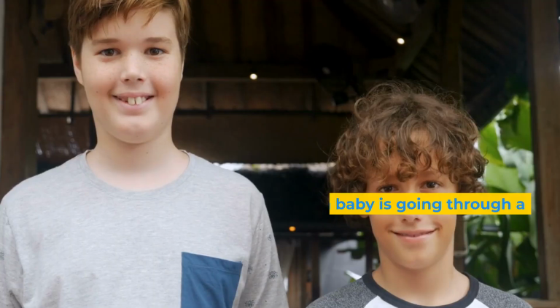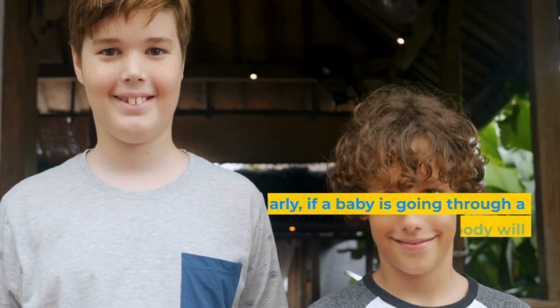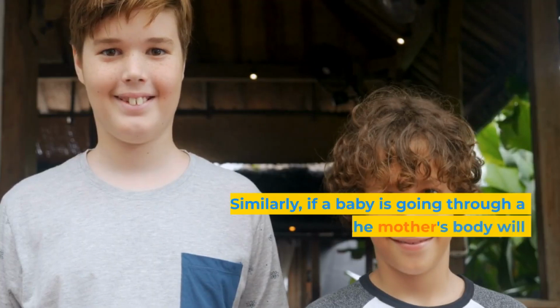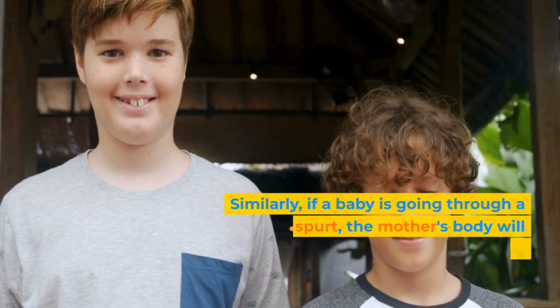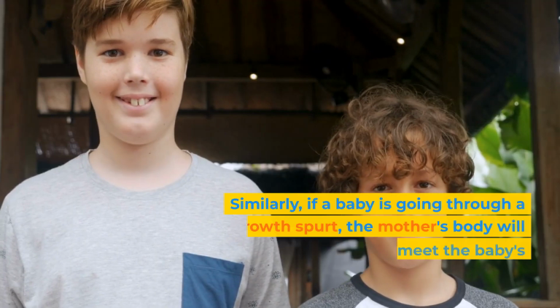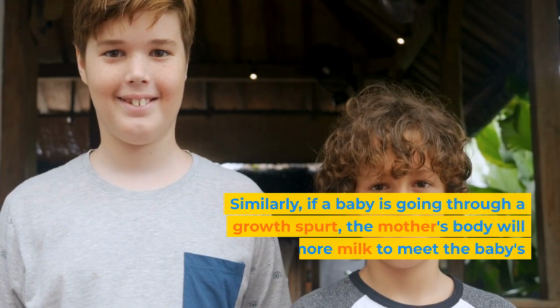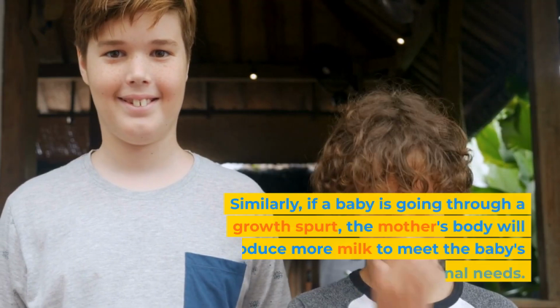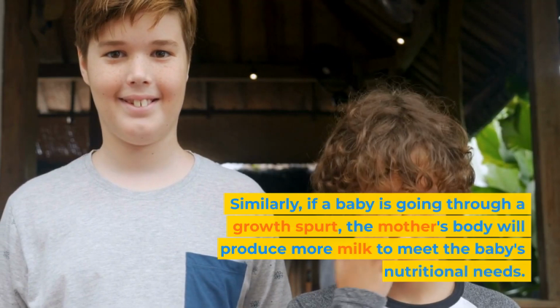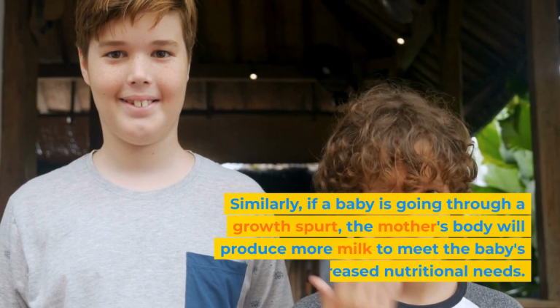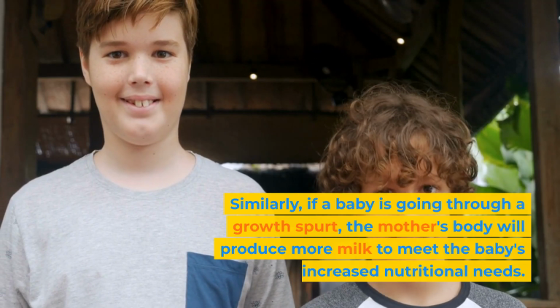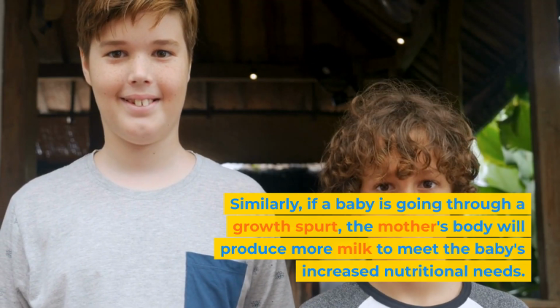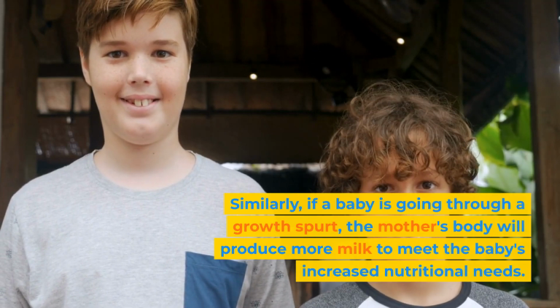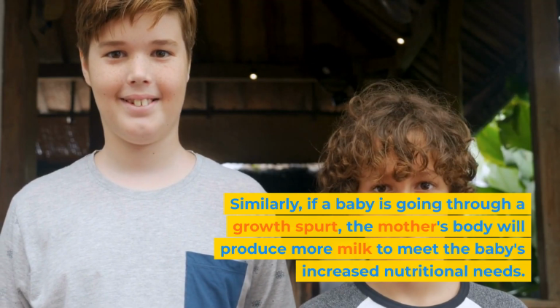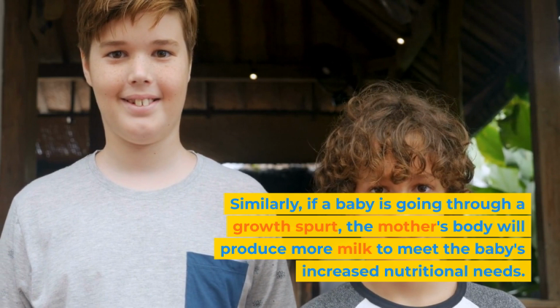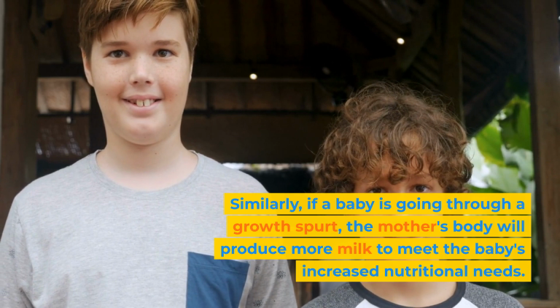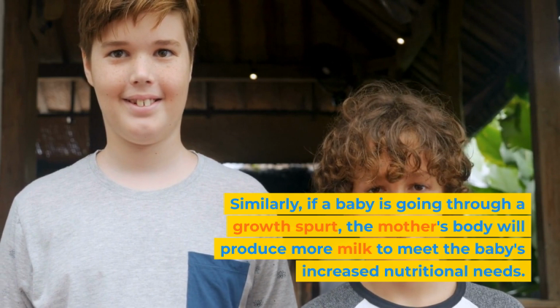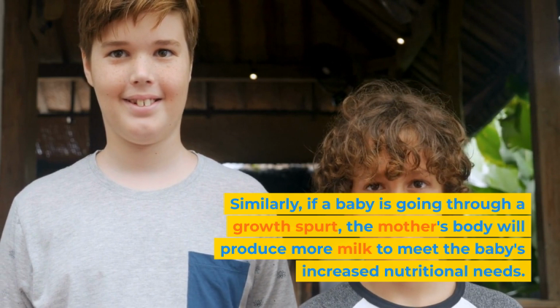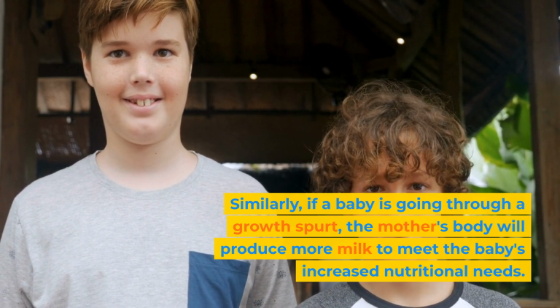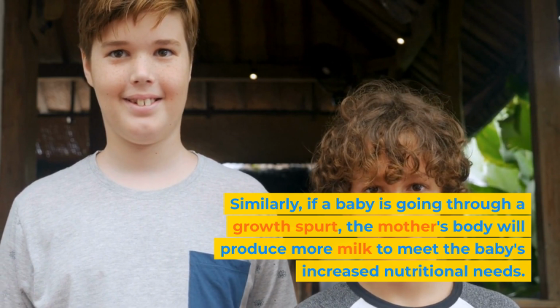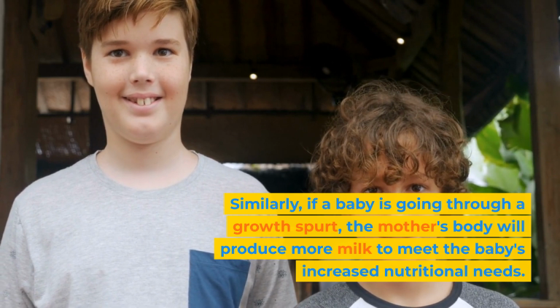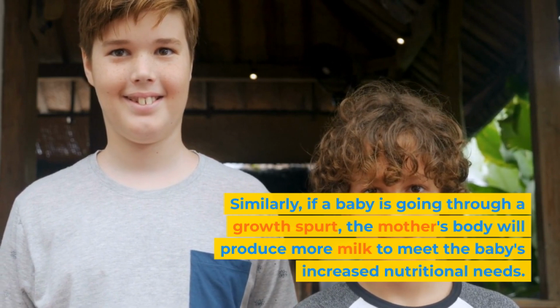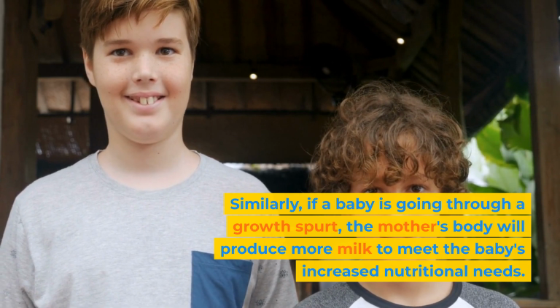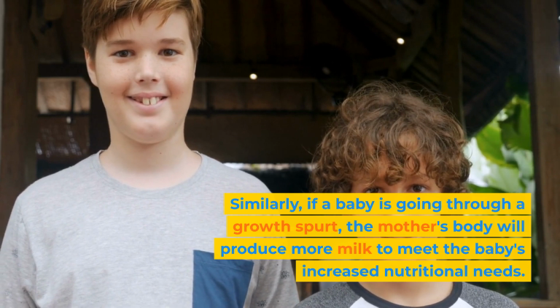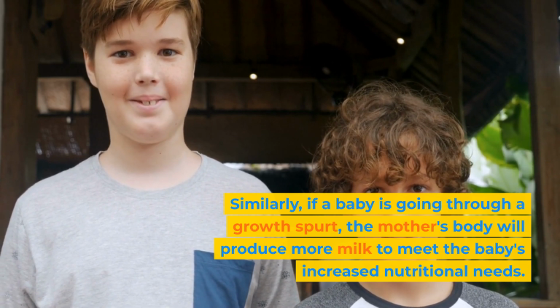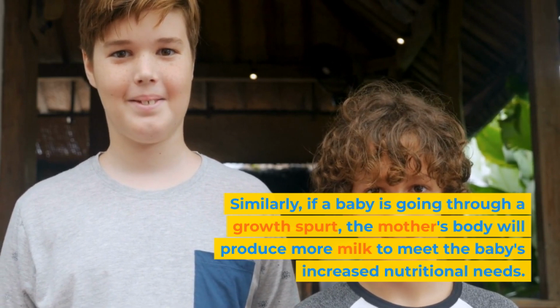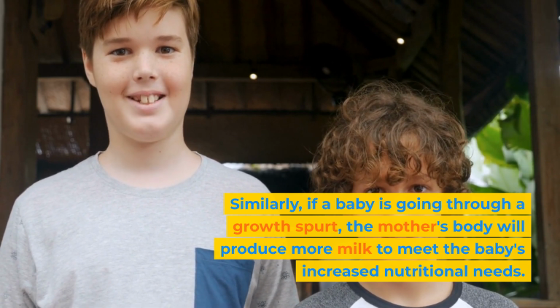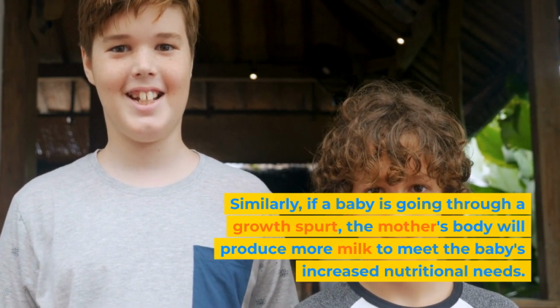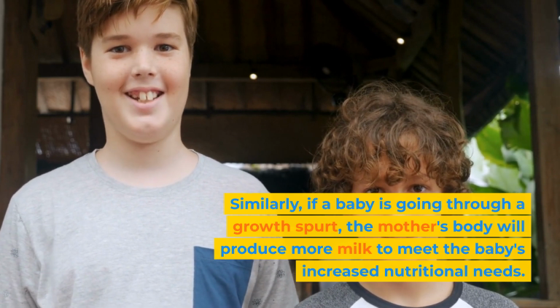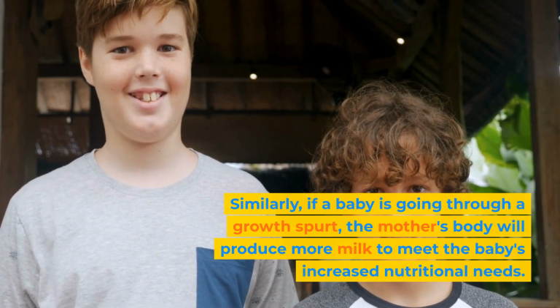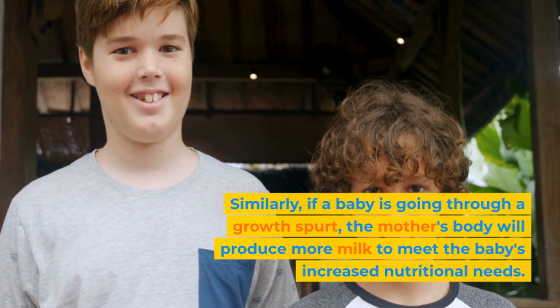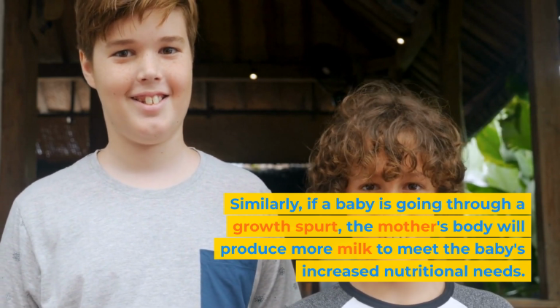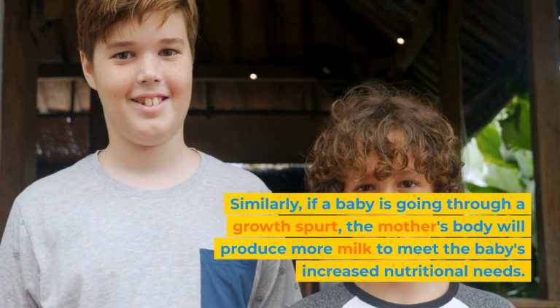Similarly, if a baby is going through a growth spurt, the mother's body will produce more milk to meet the baby's increased nutritional needs.